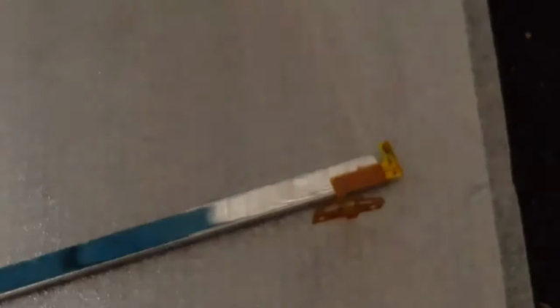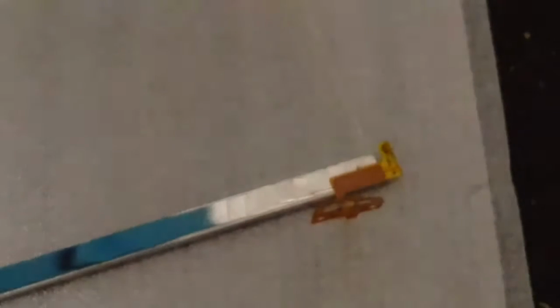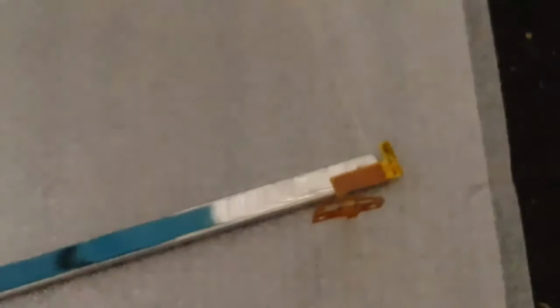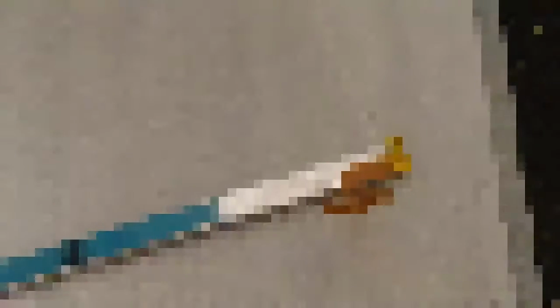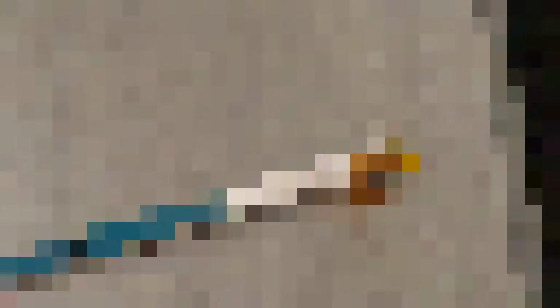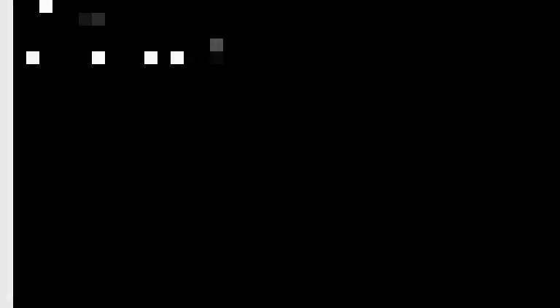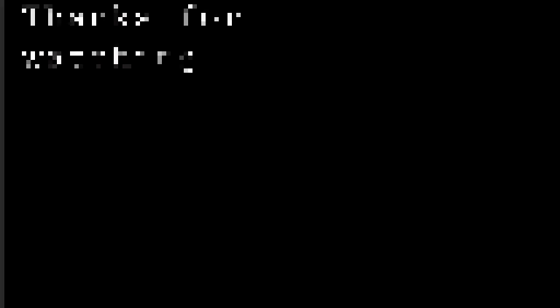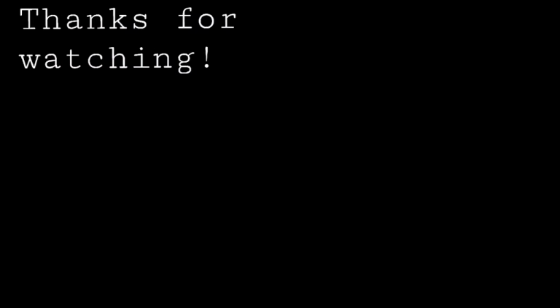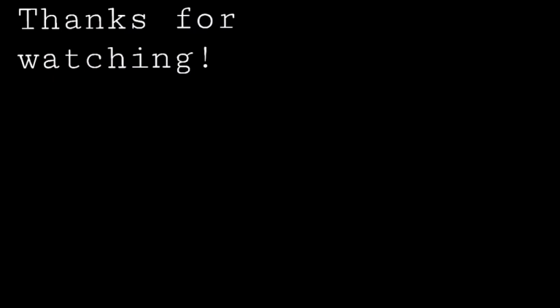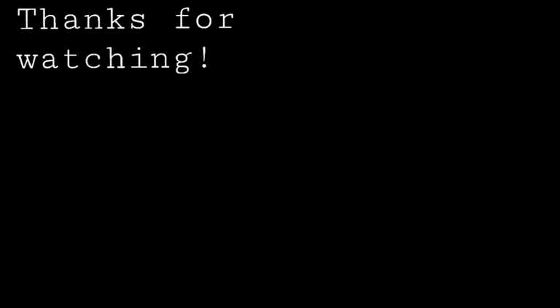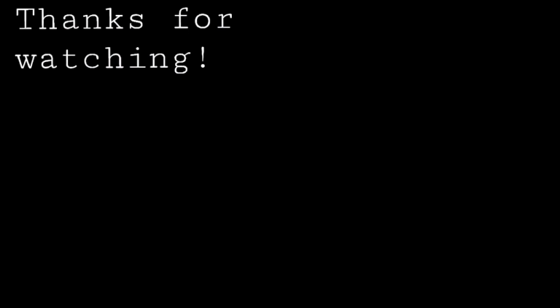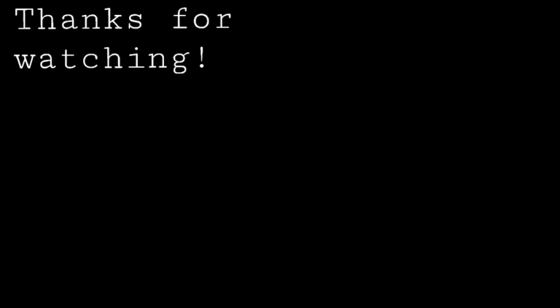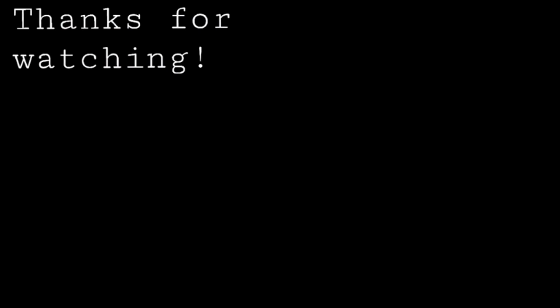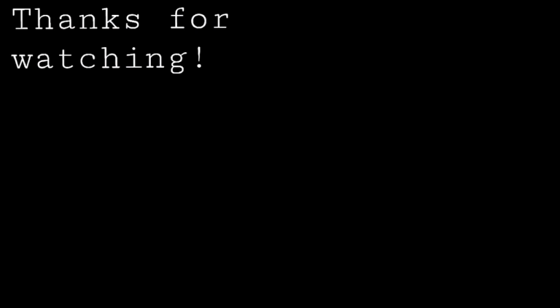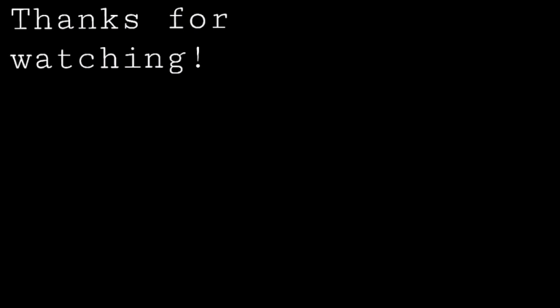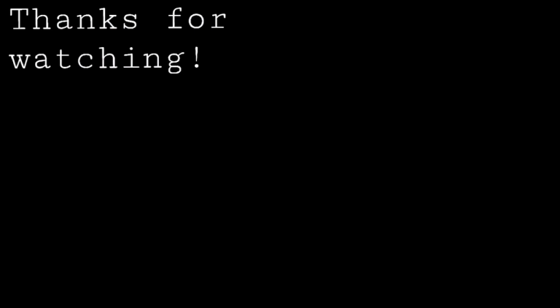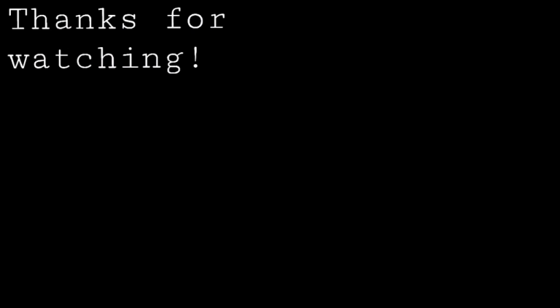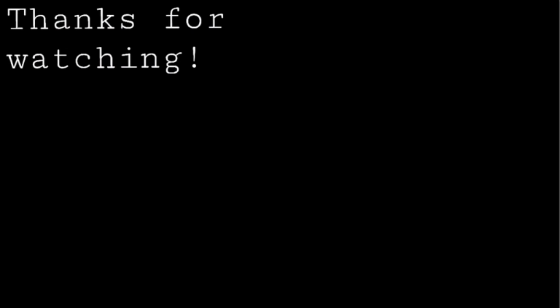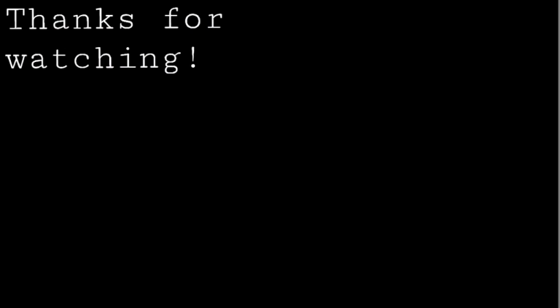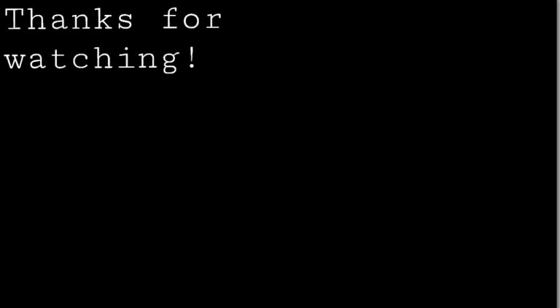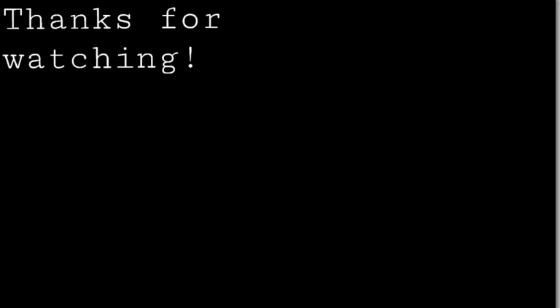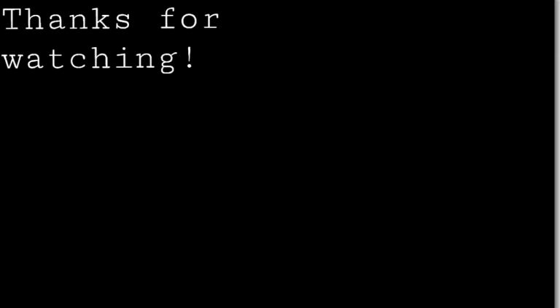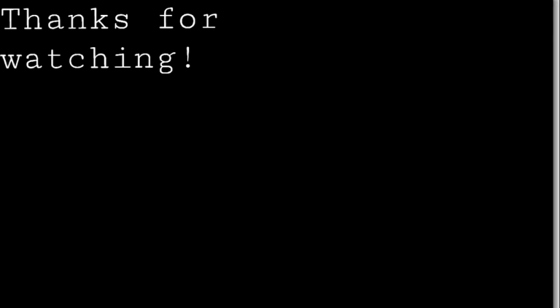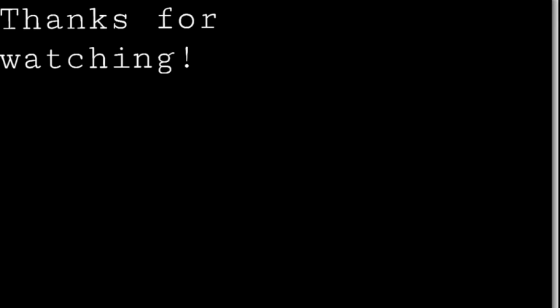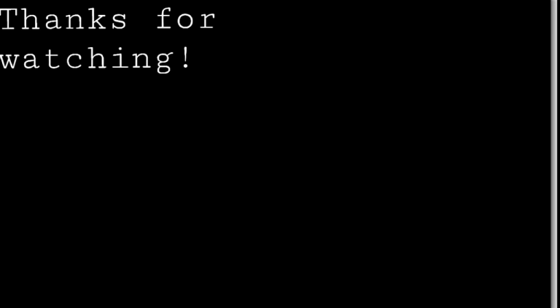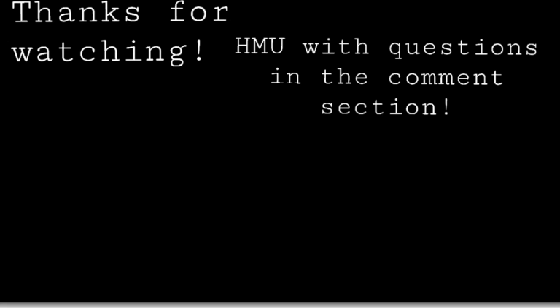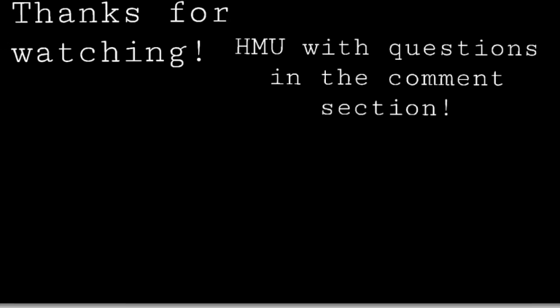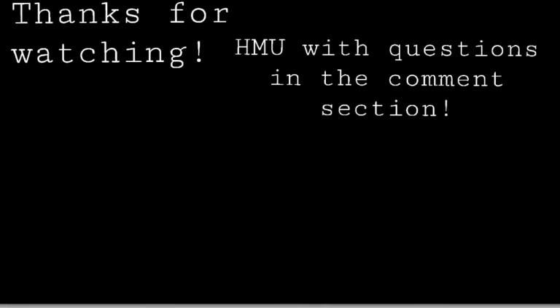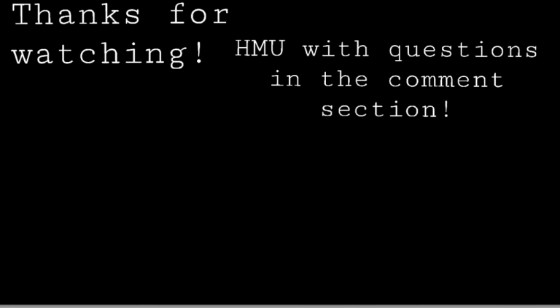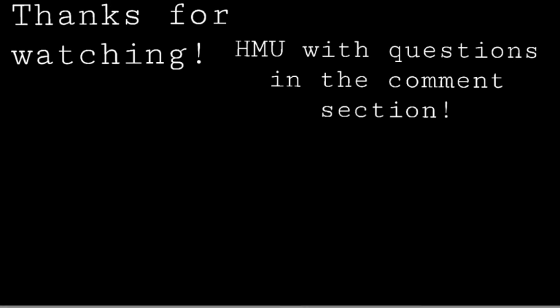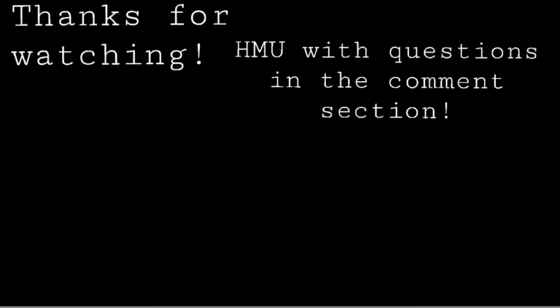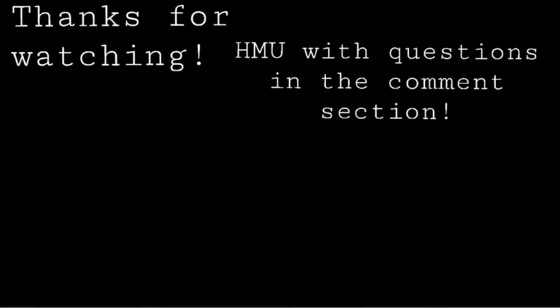Alright, you guys, good luck, thanks for watching, and I hope you enjoyed!